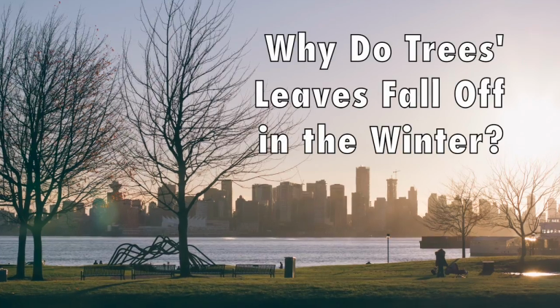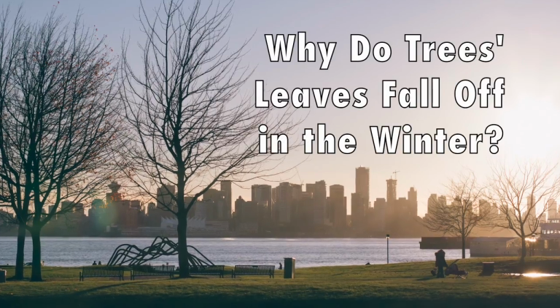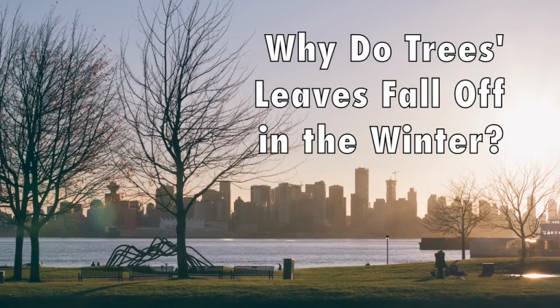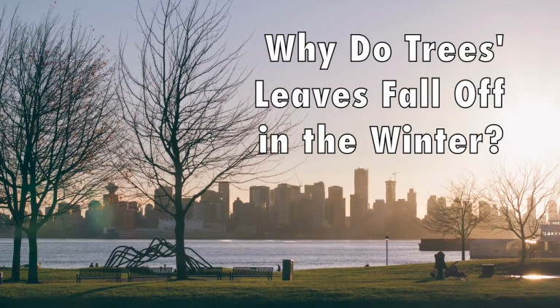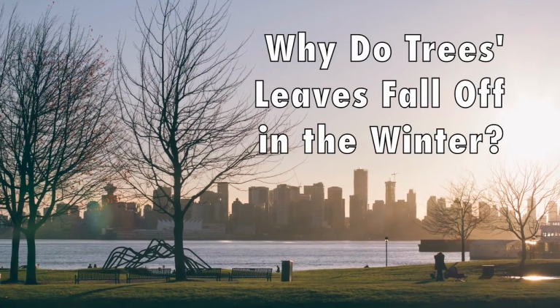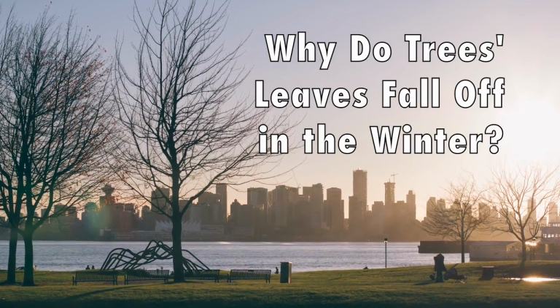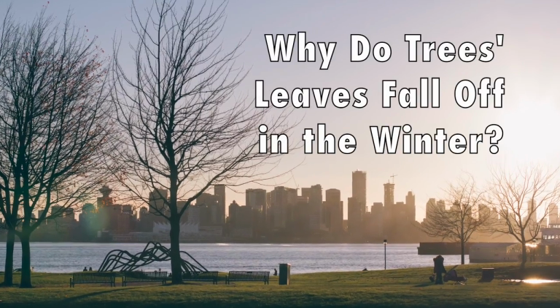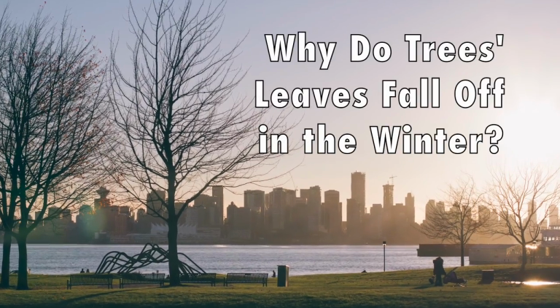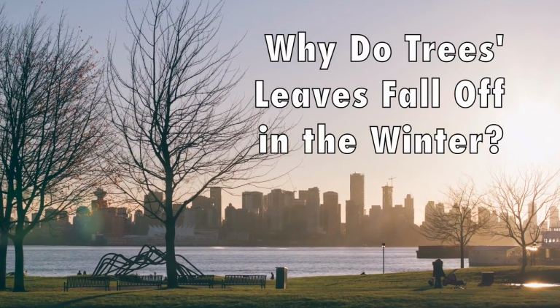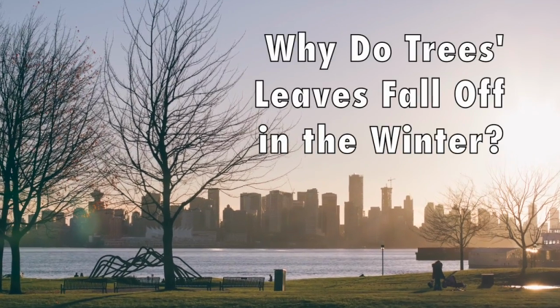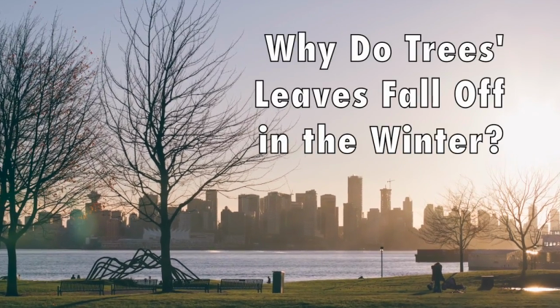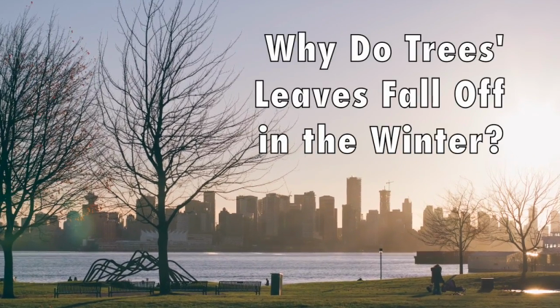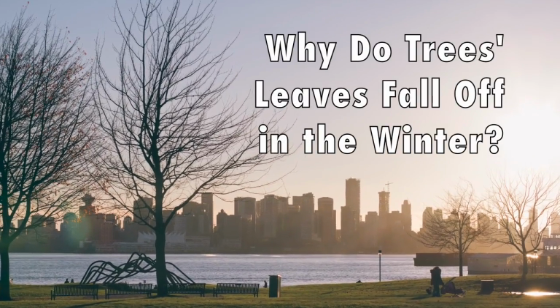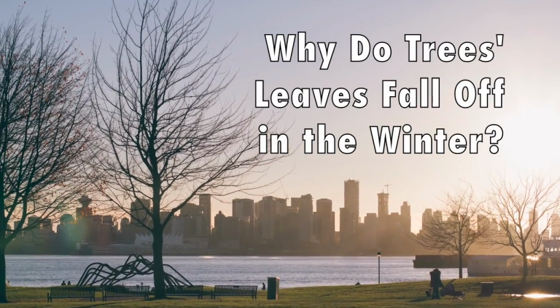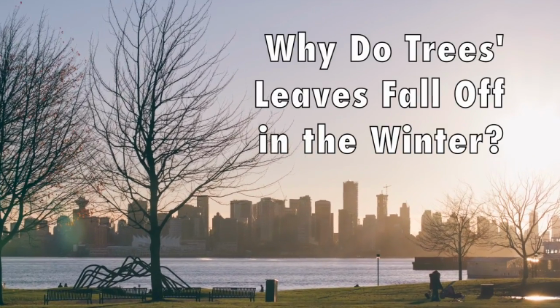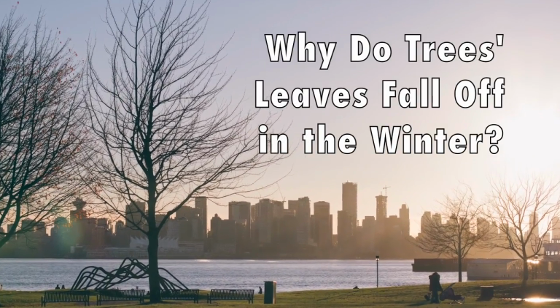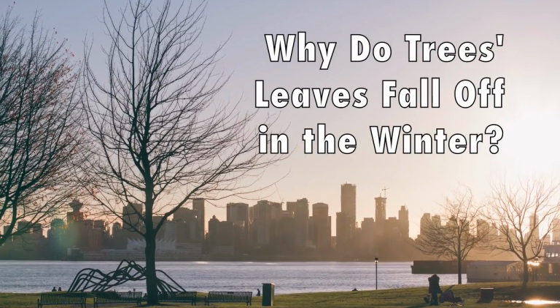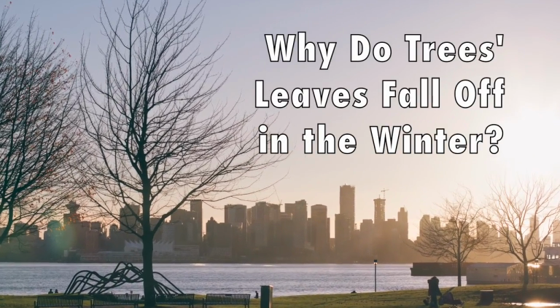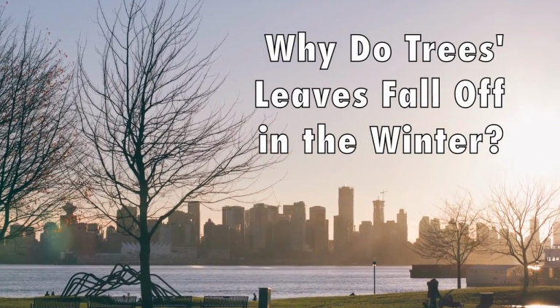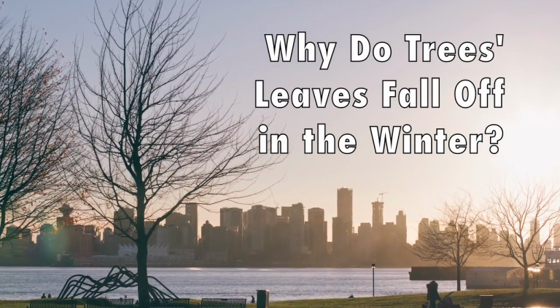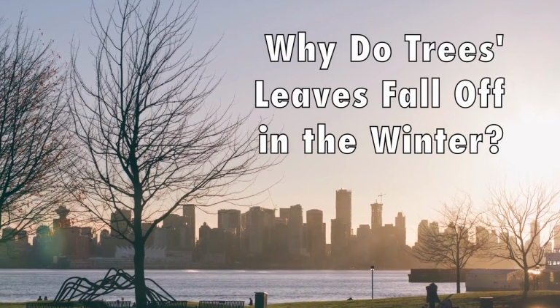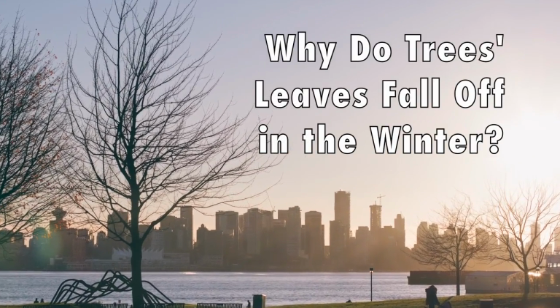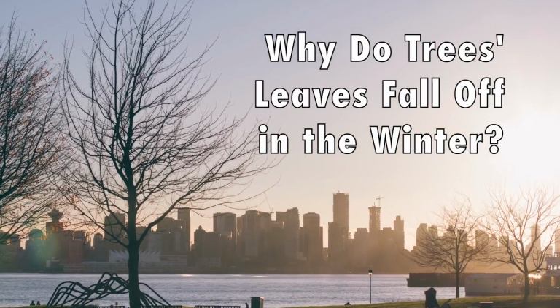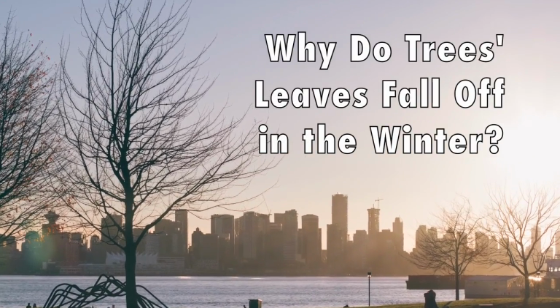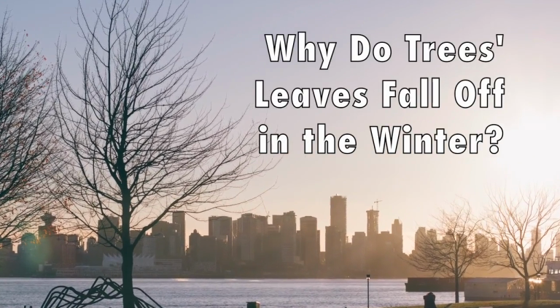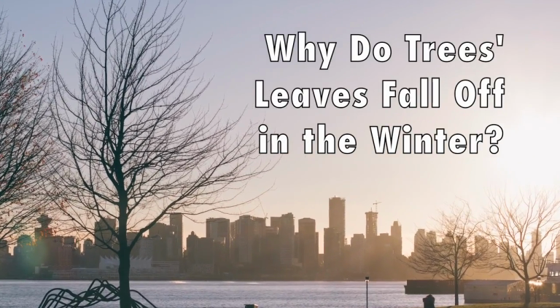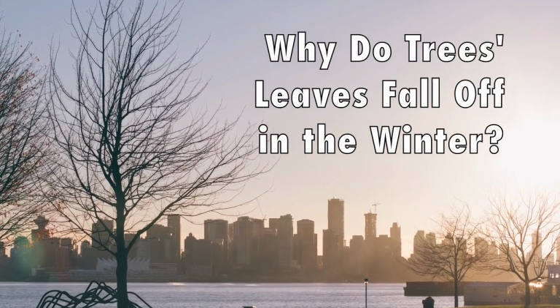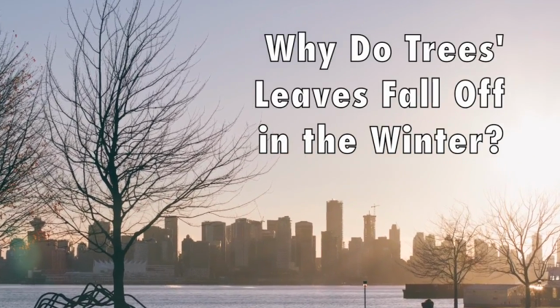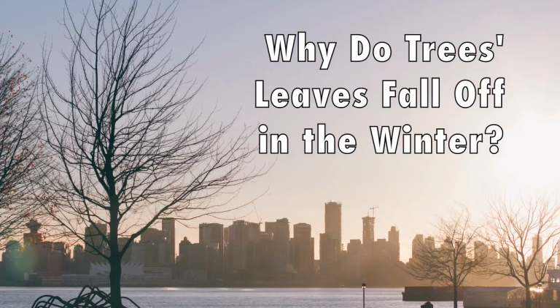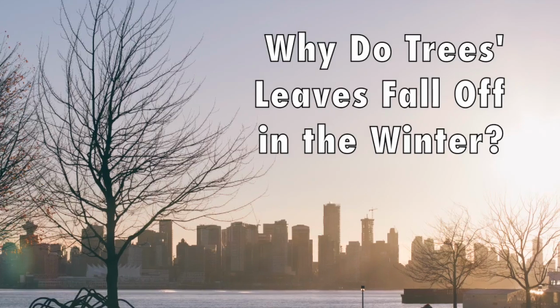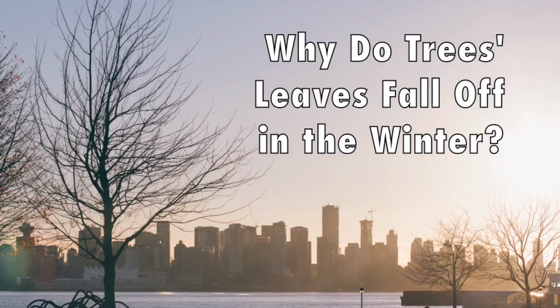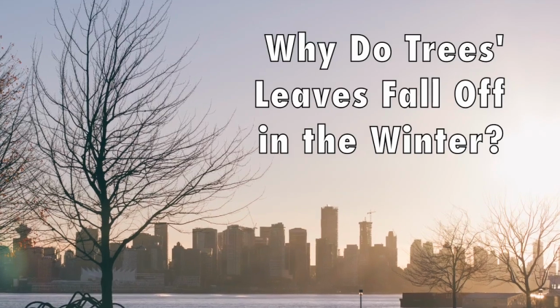Today's question is: why do trees' leaves fall off in the winter?